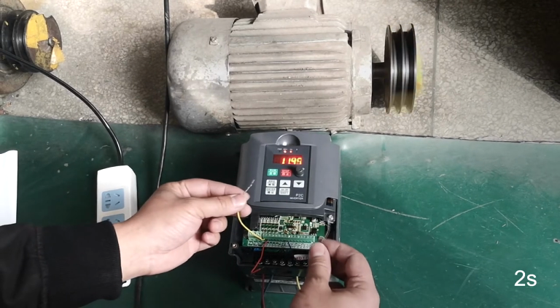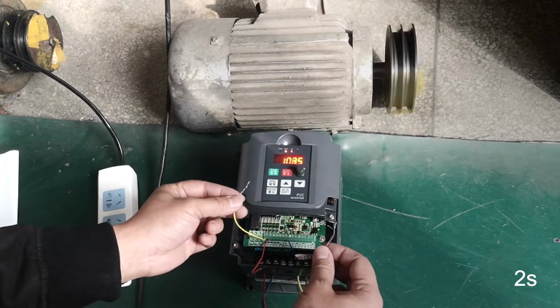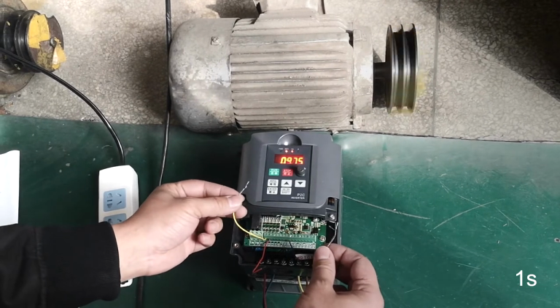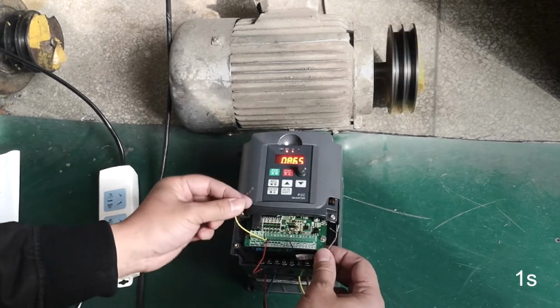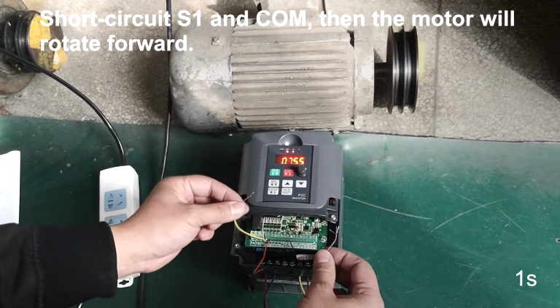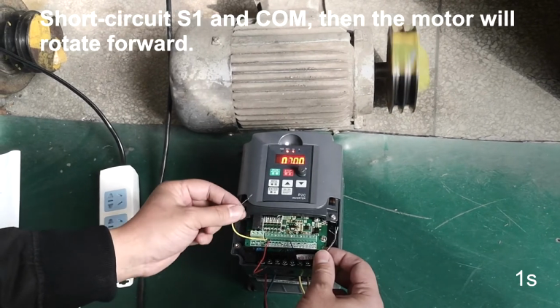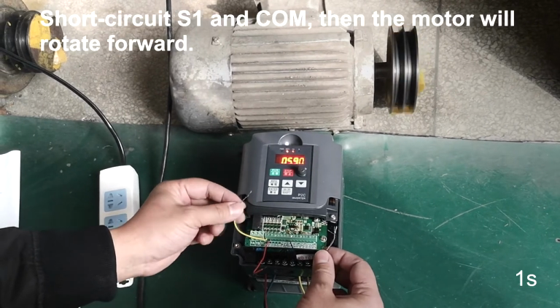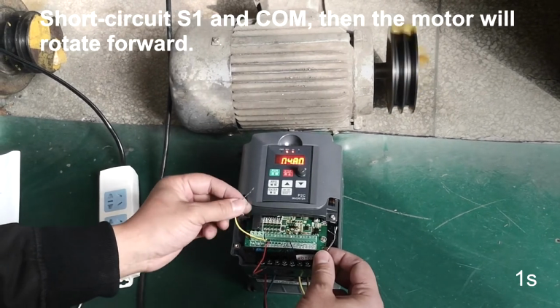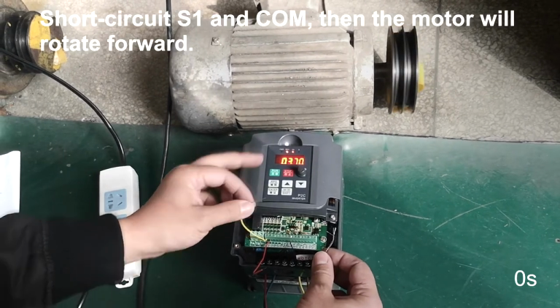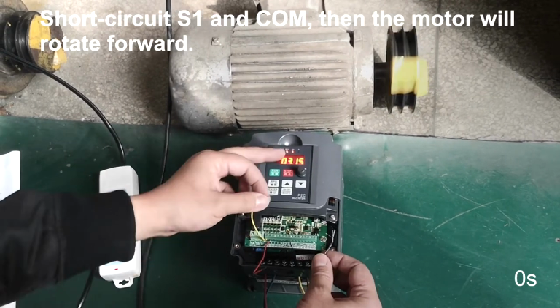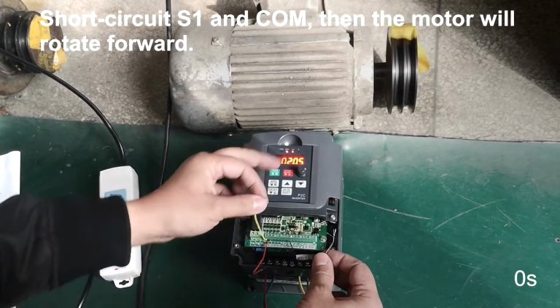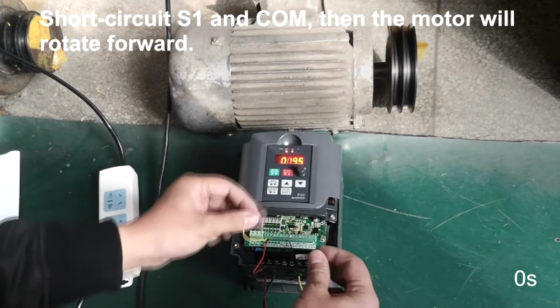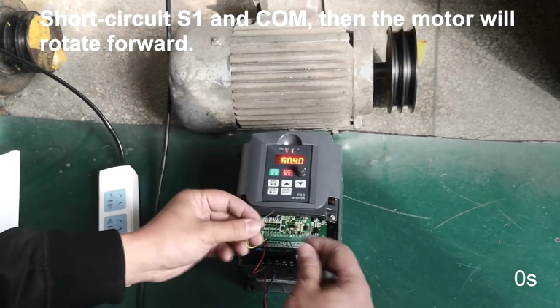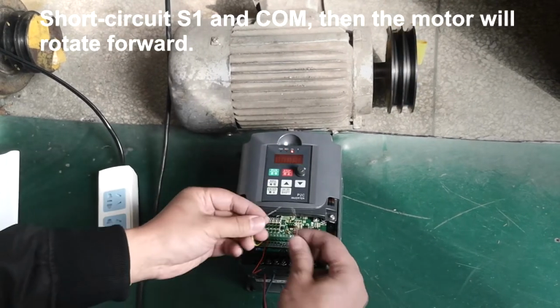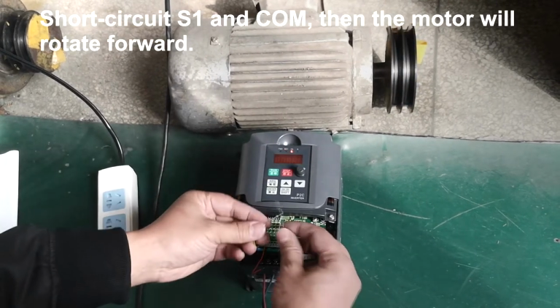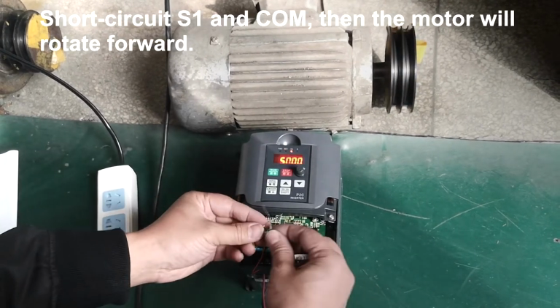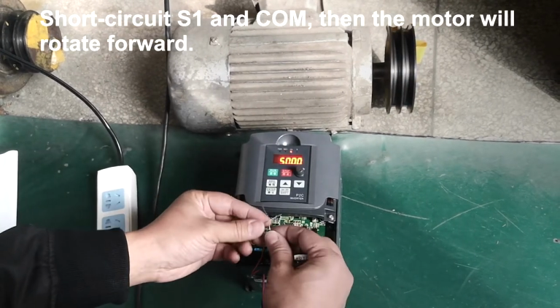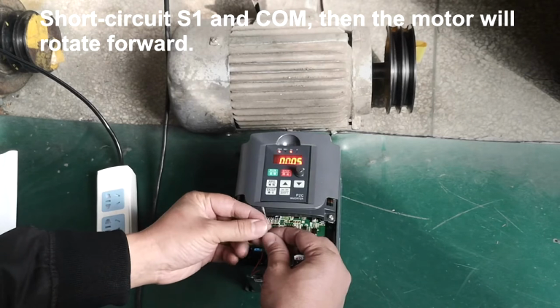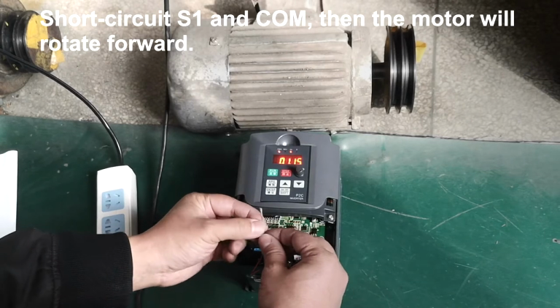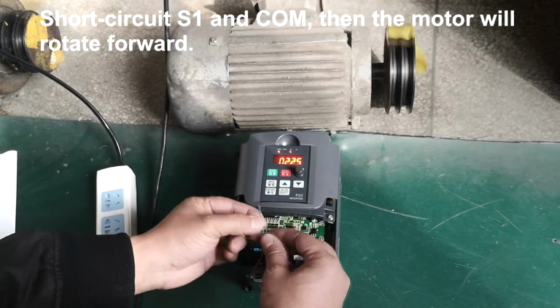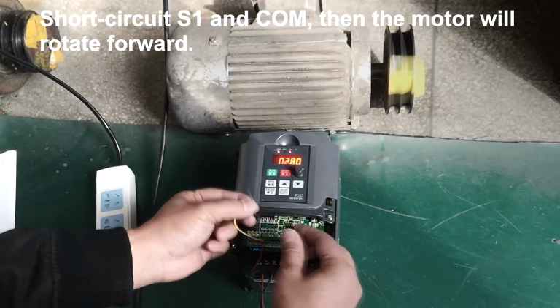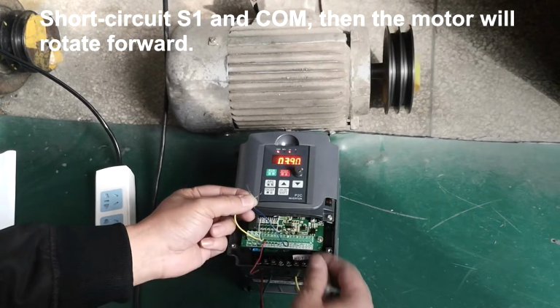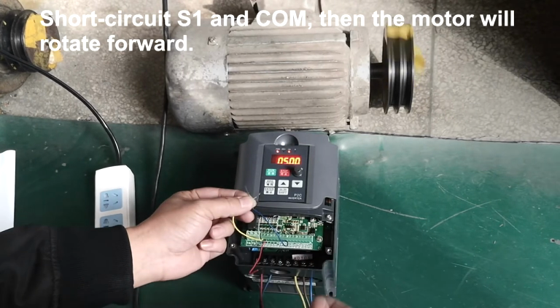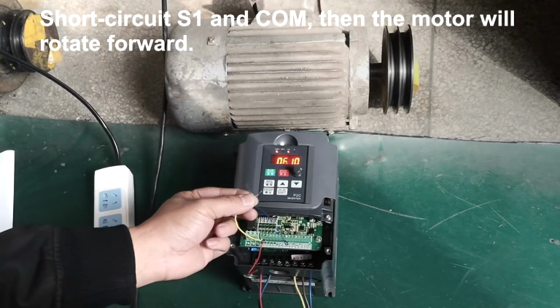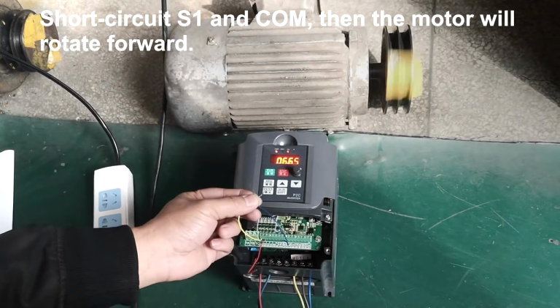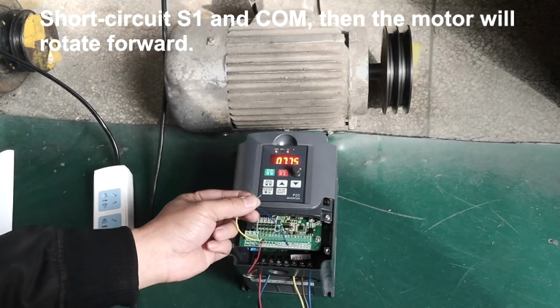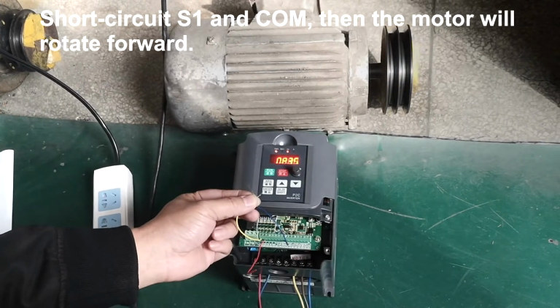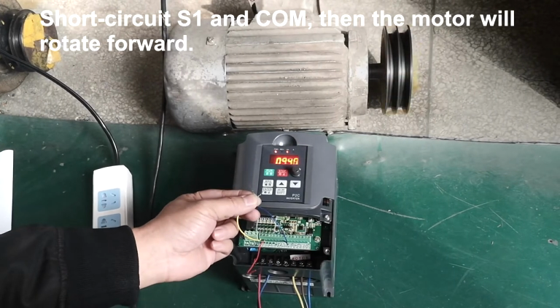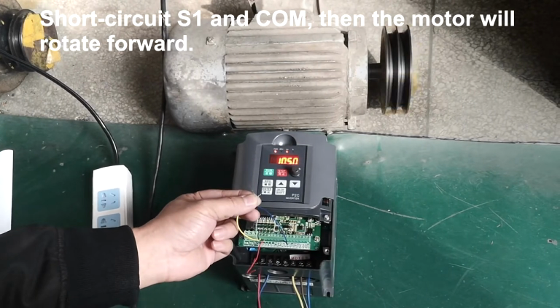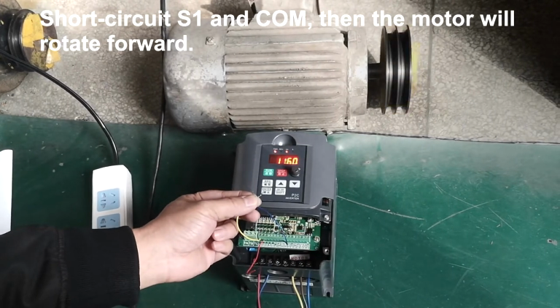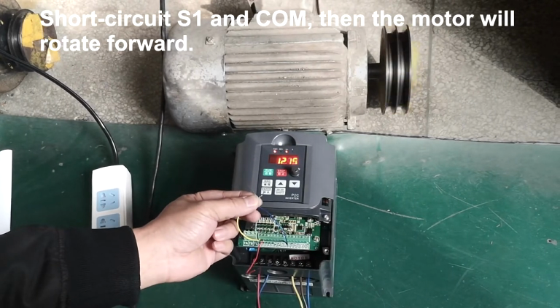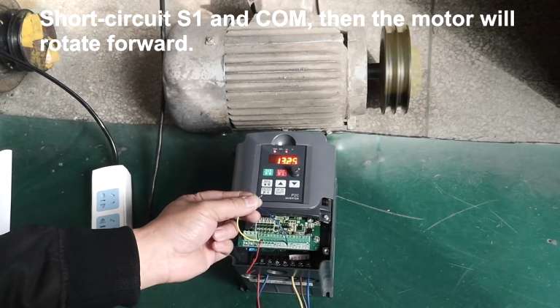Short circuit S1 and COM, then the motor will rotate forward.